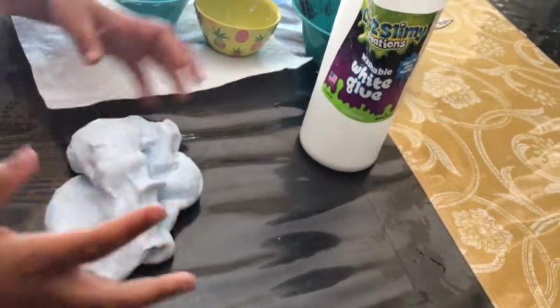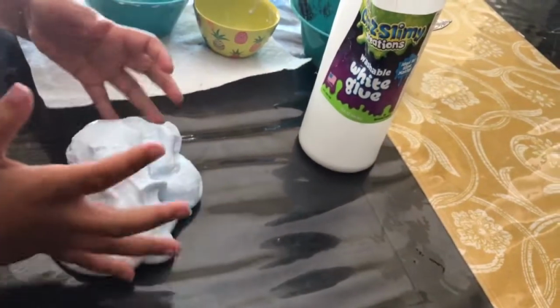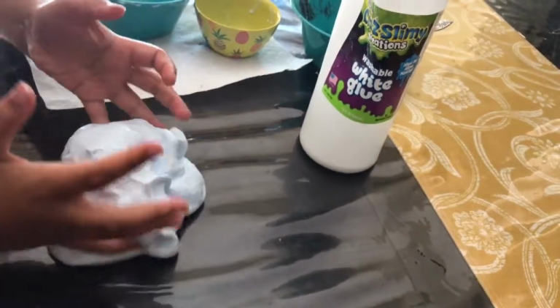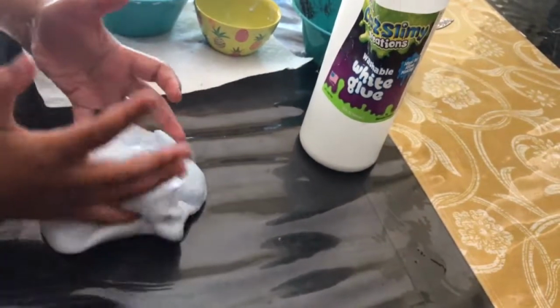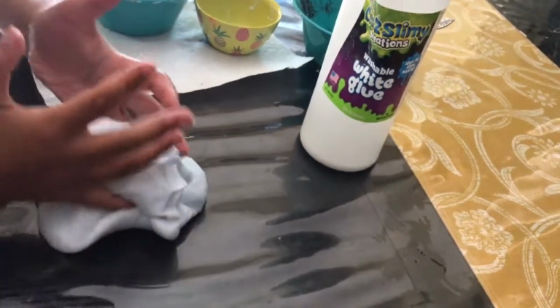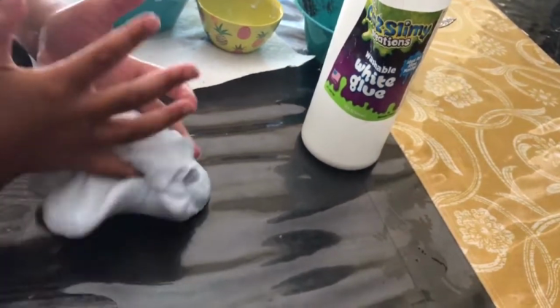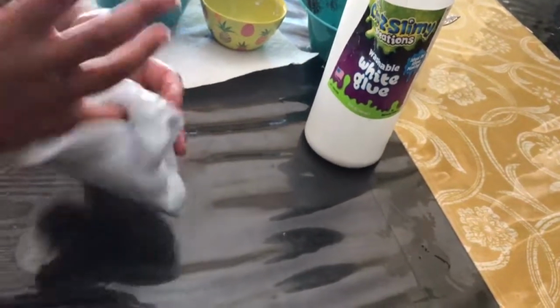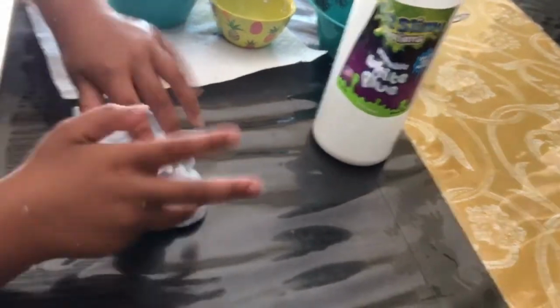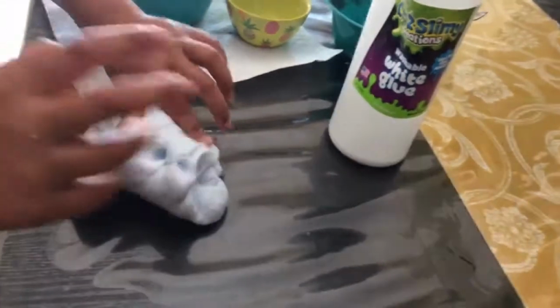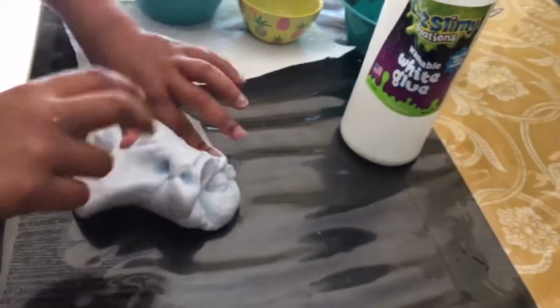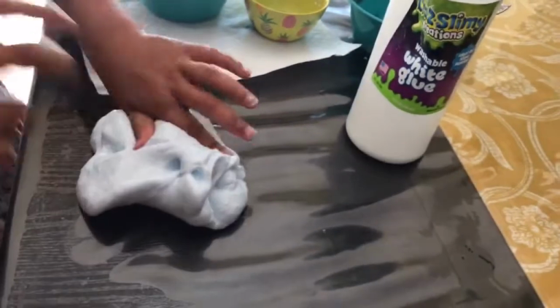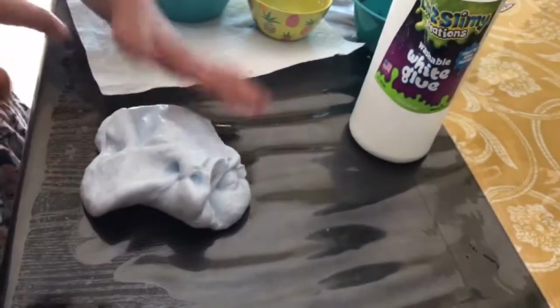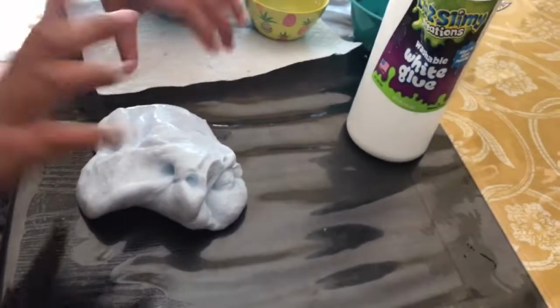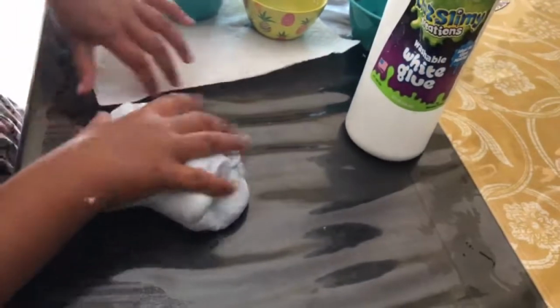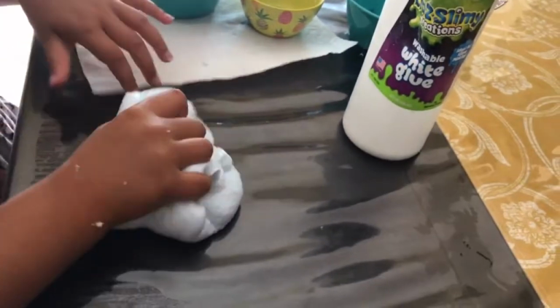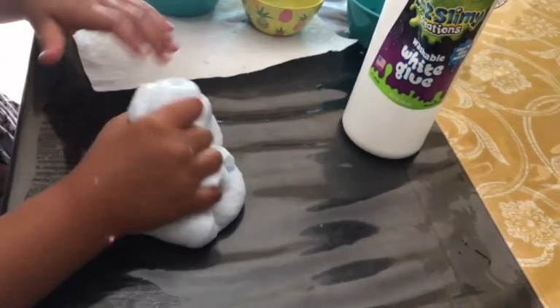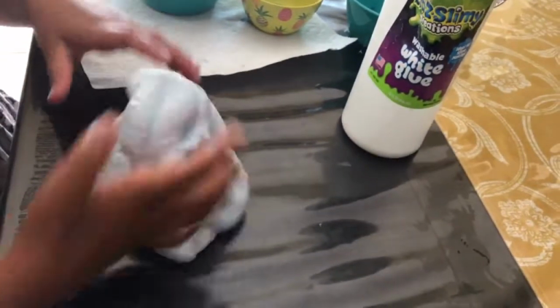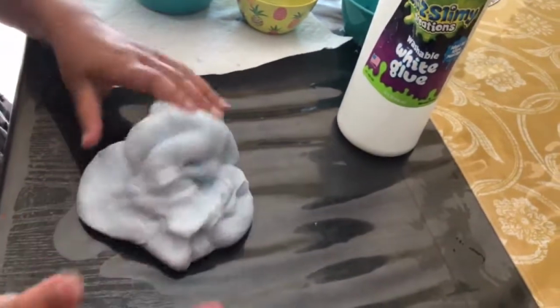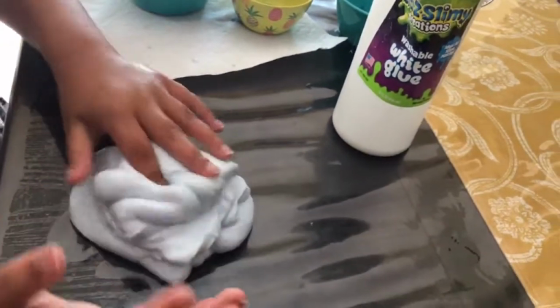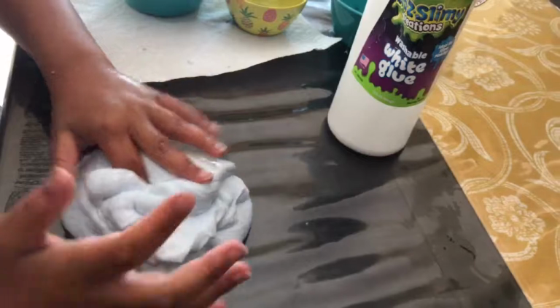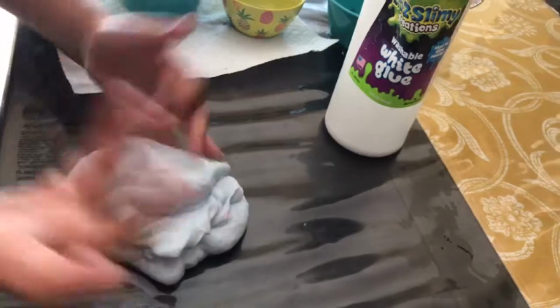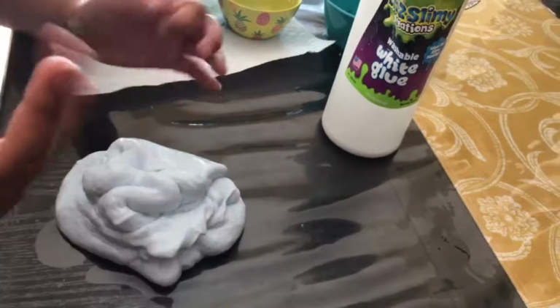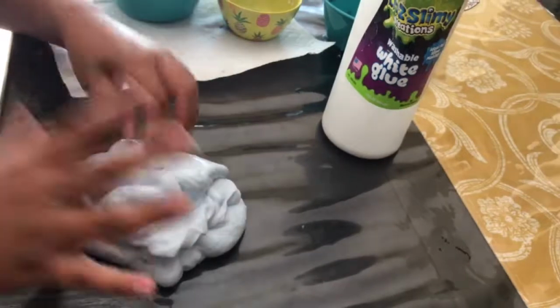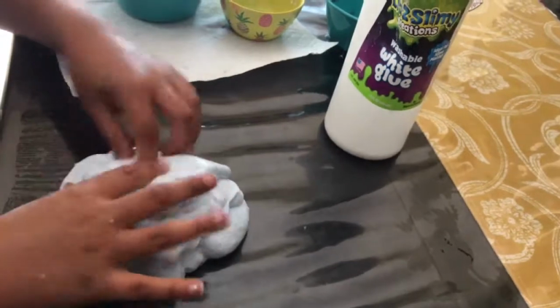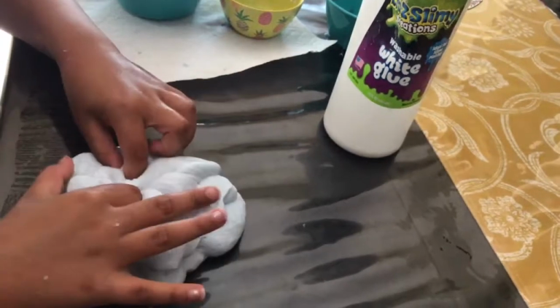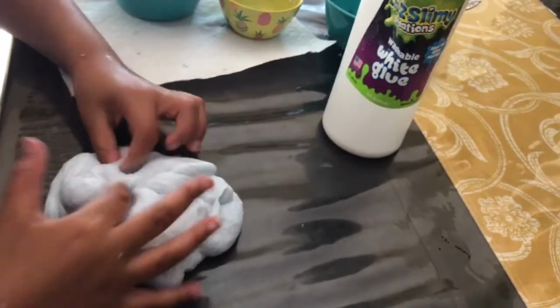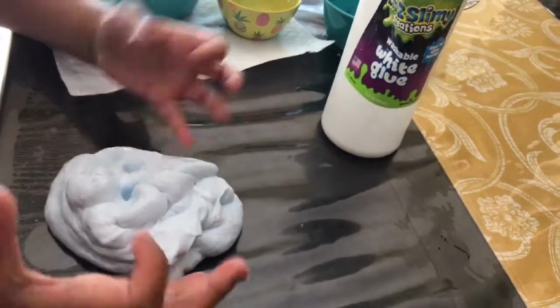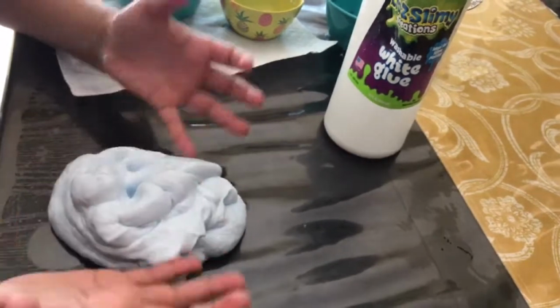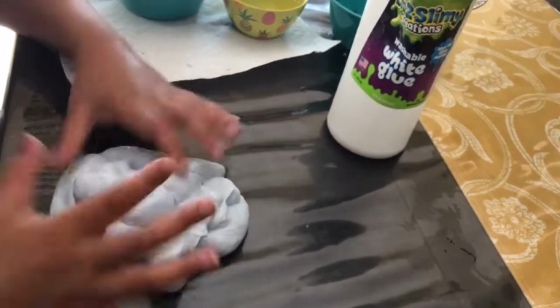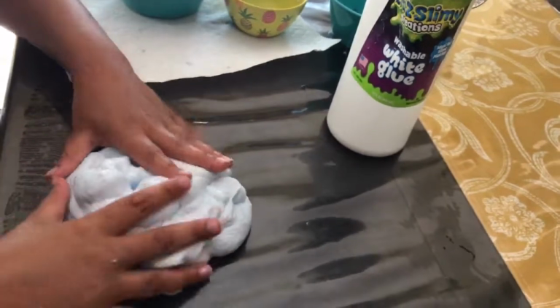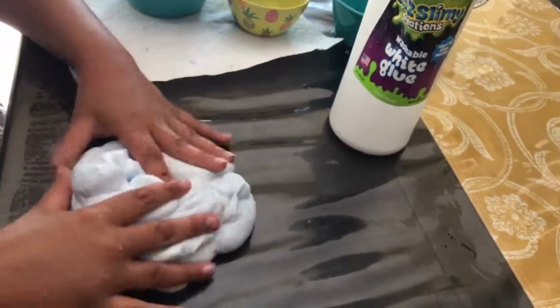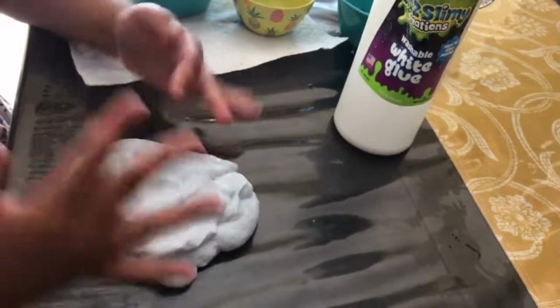Isha helped me make a bubblegum slime — well, it's kind of bubblegum slime but it's actually just regular slime. I just call it bubblegum slime.